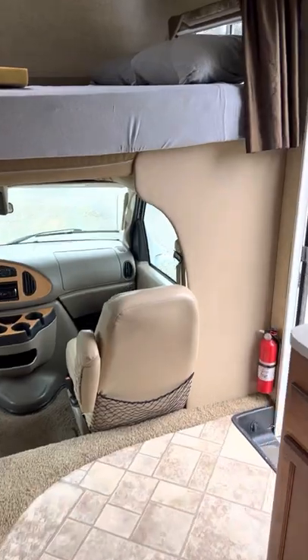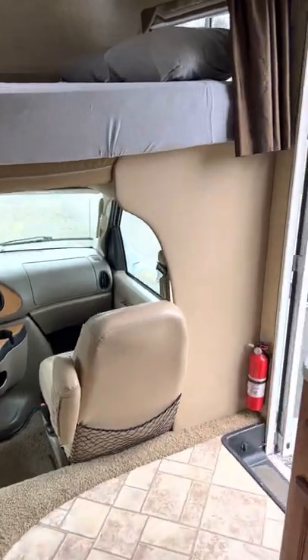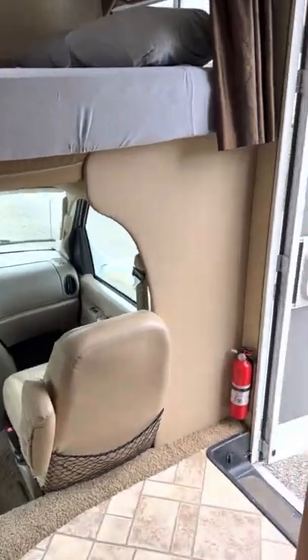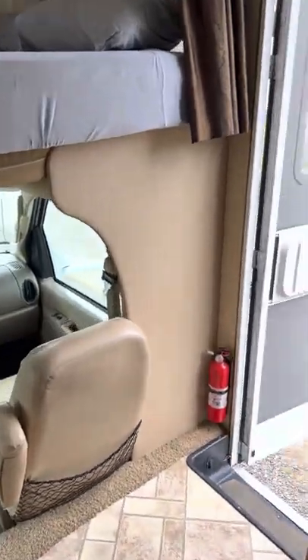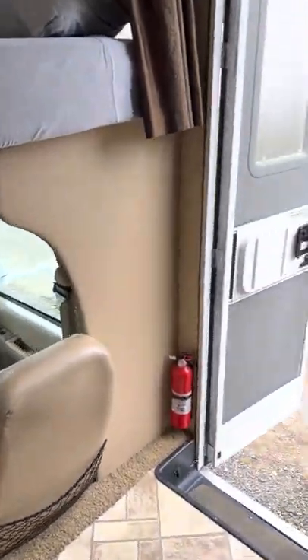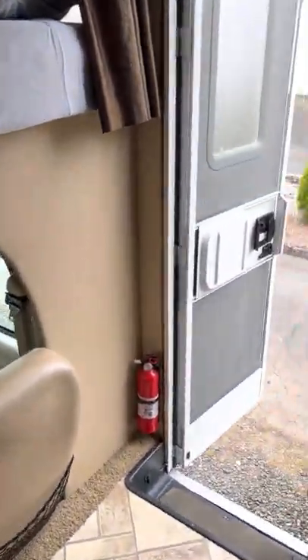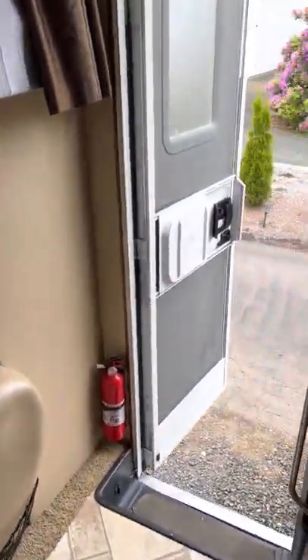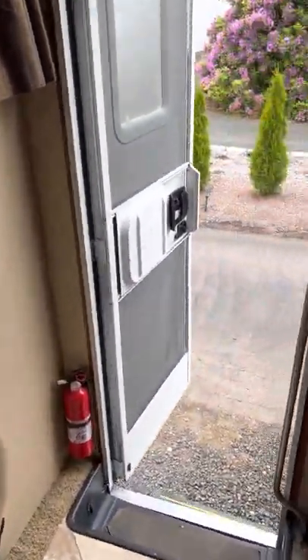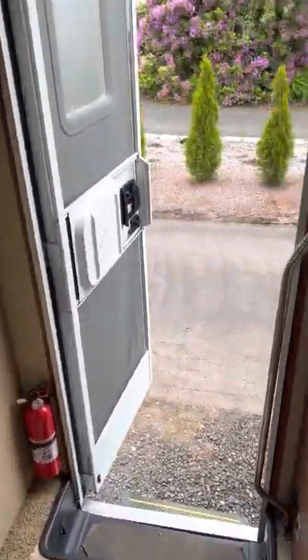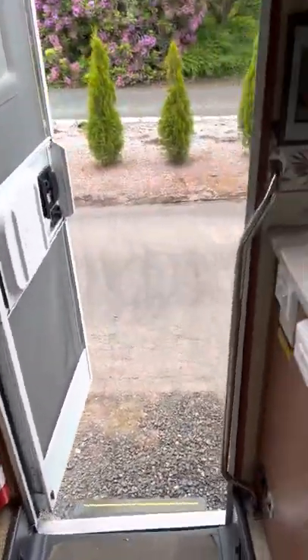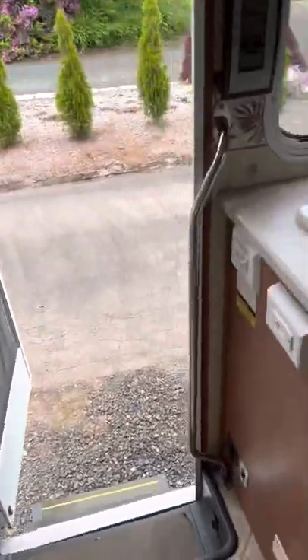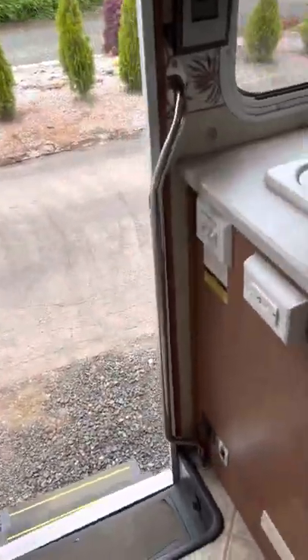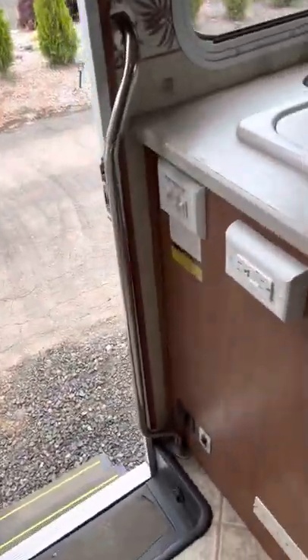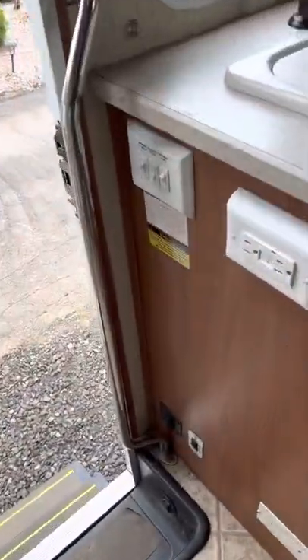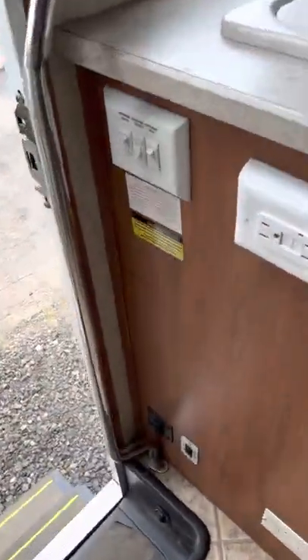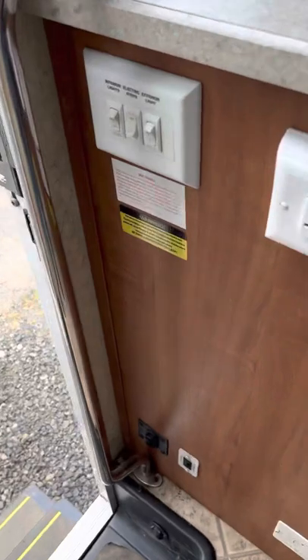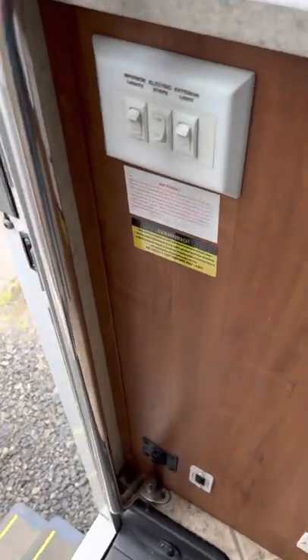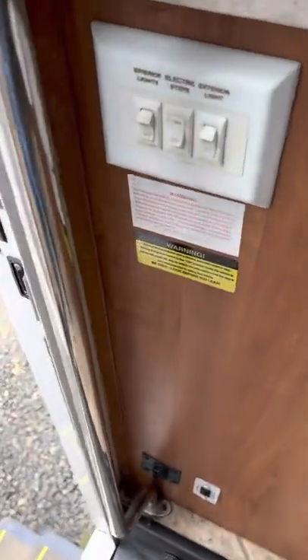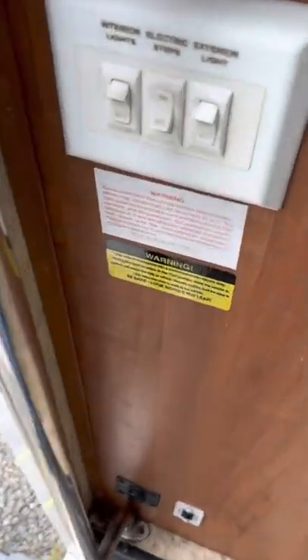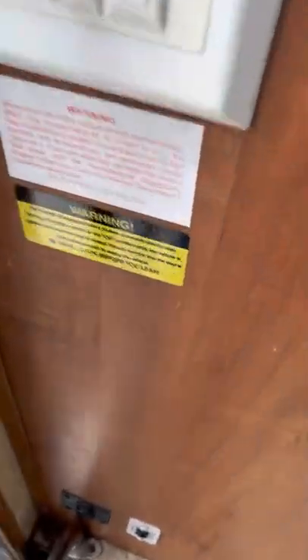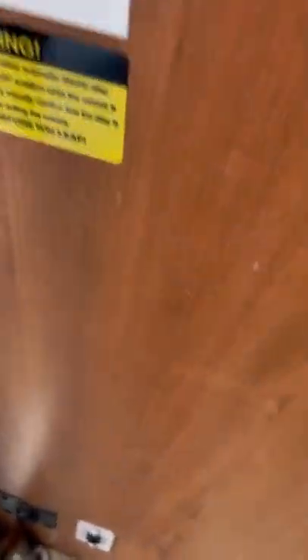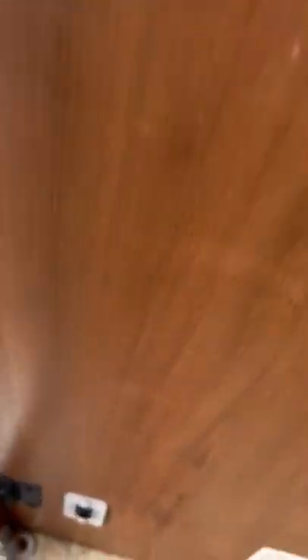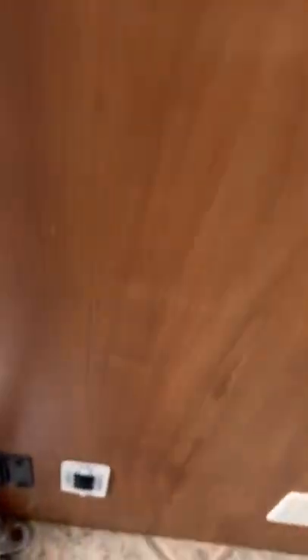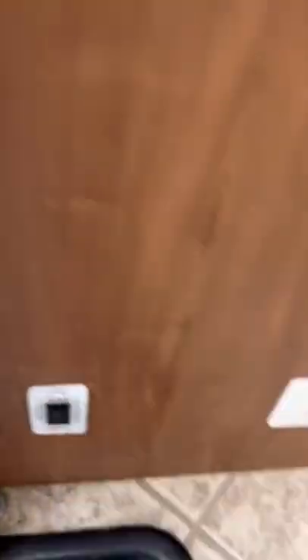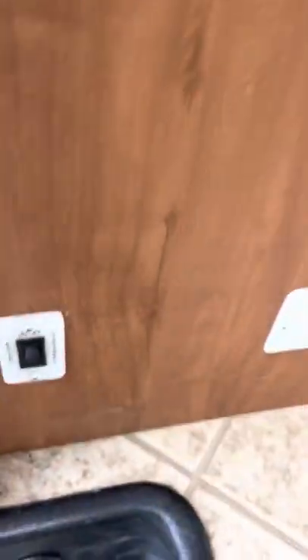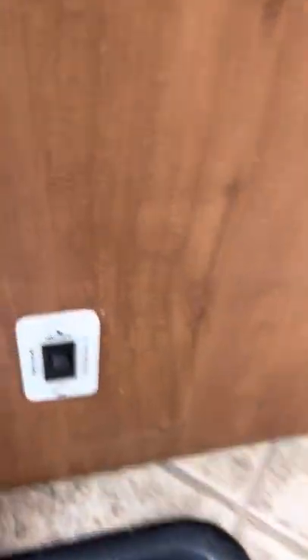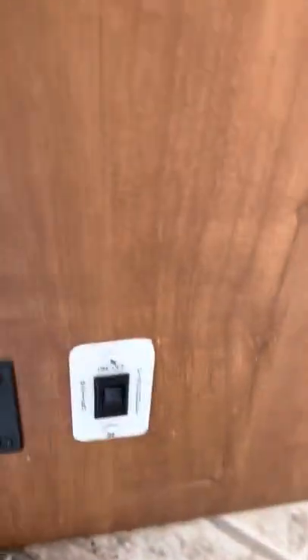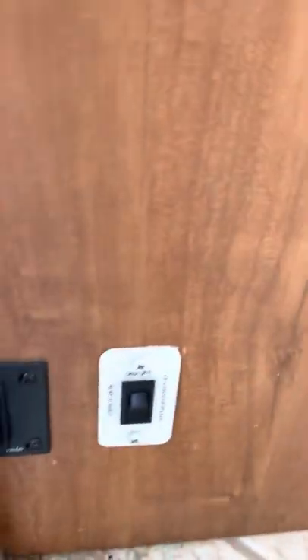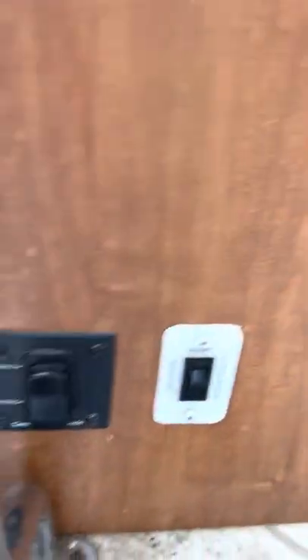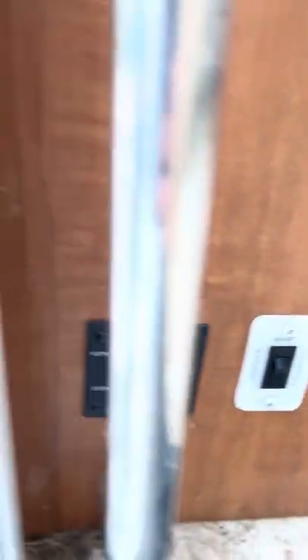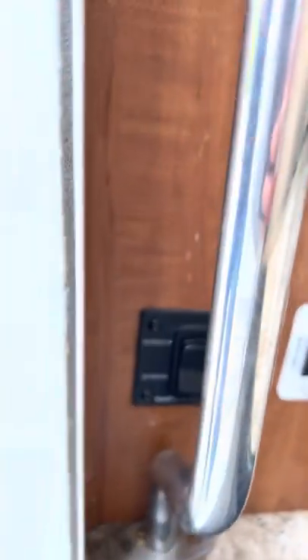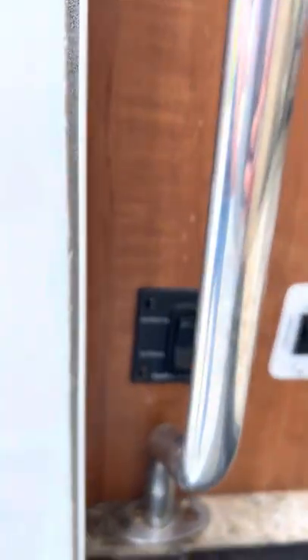Next item is your awning. The button for the awning is located right here.